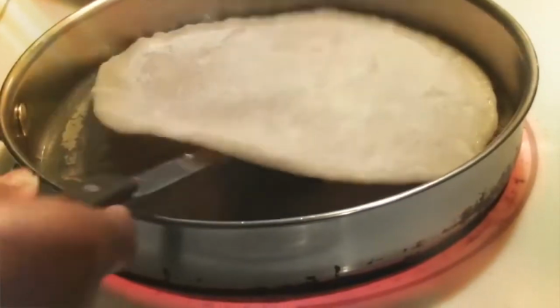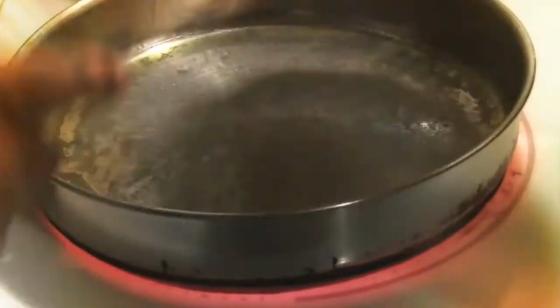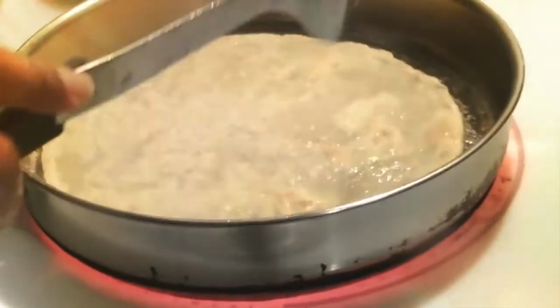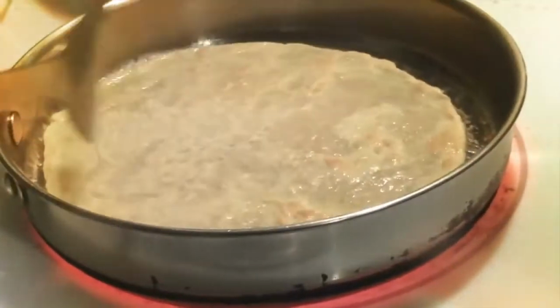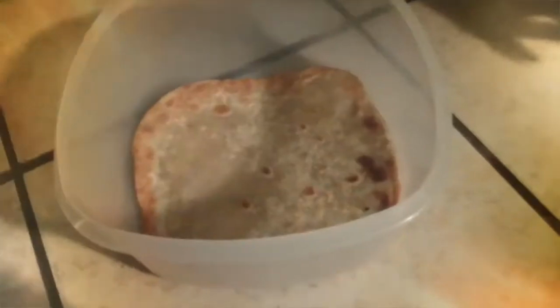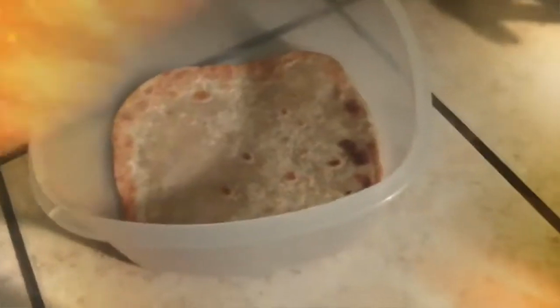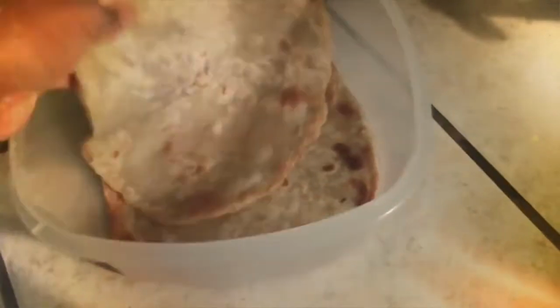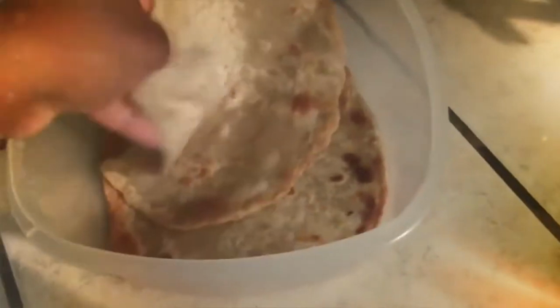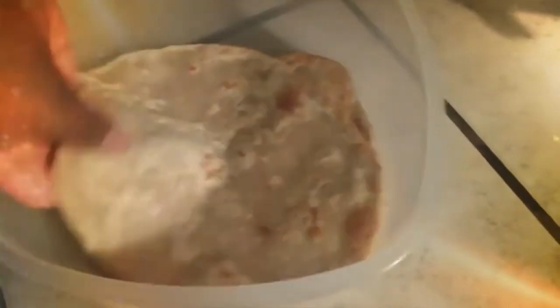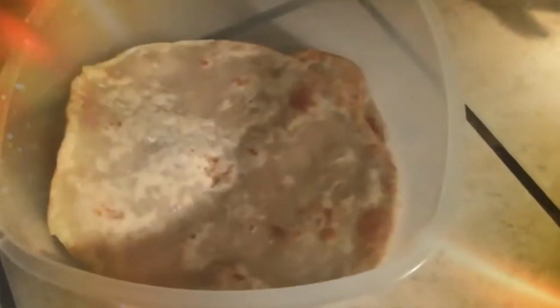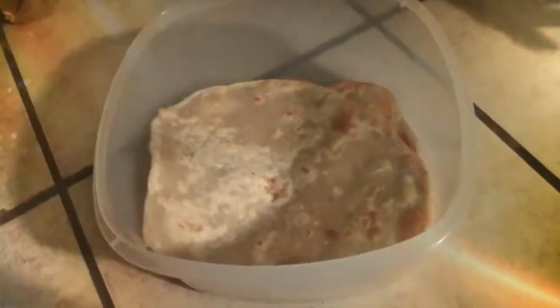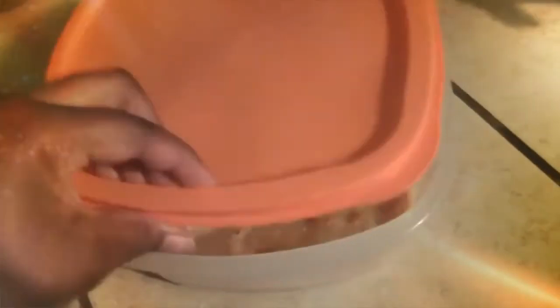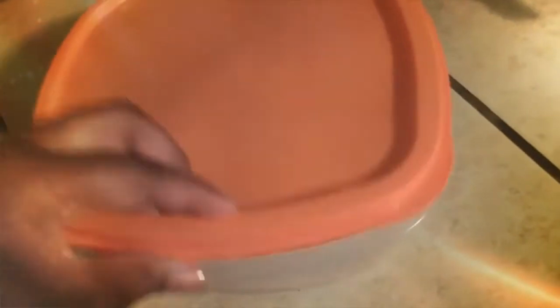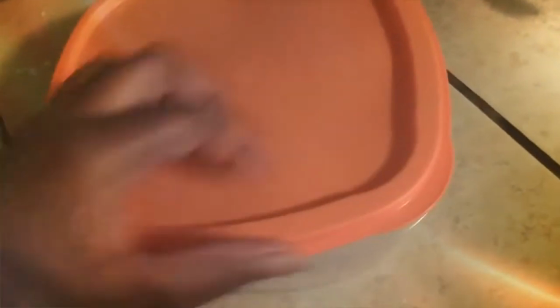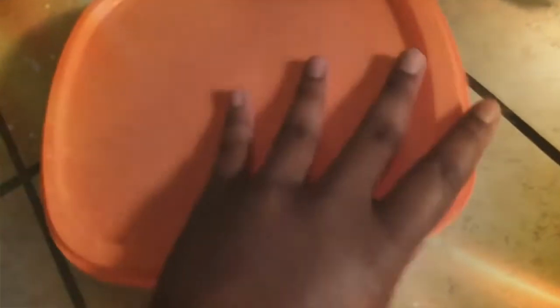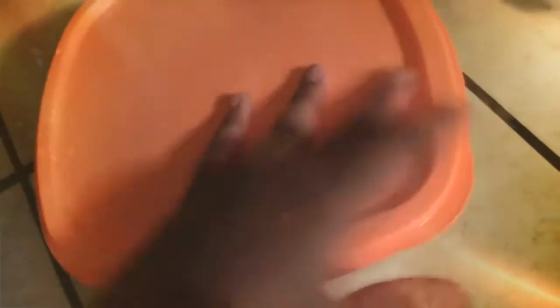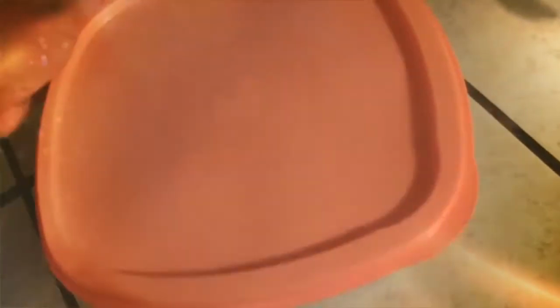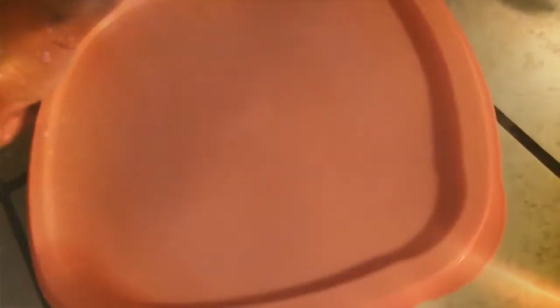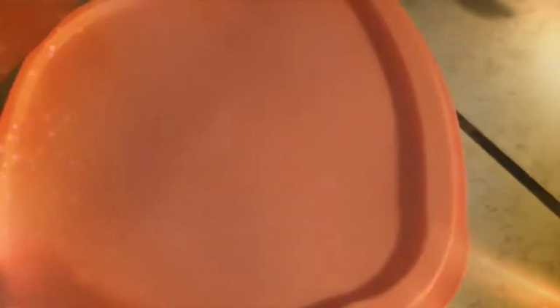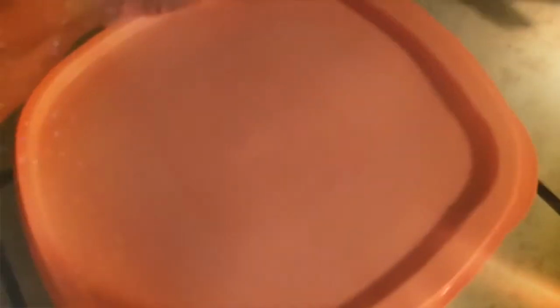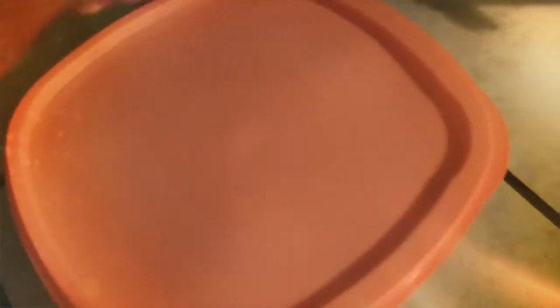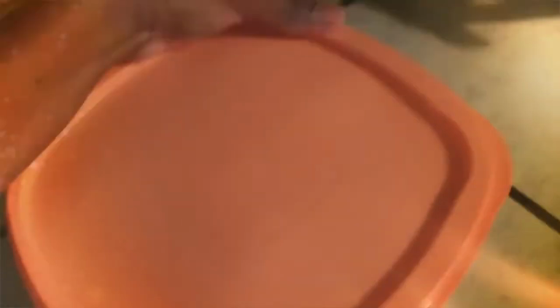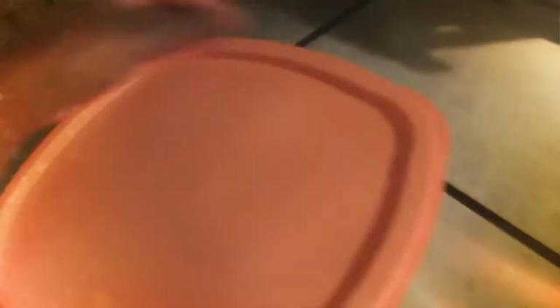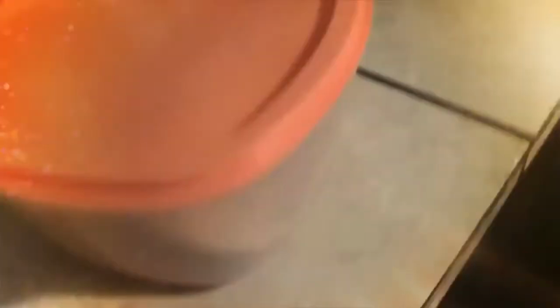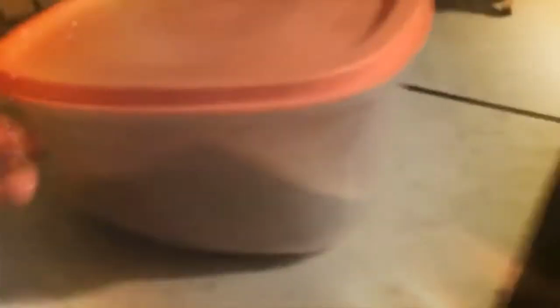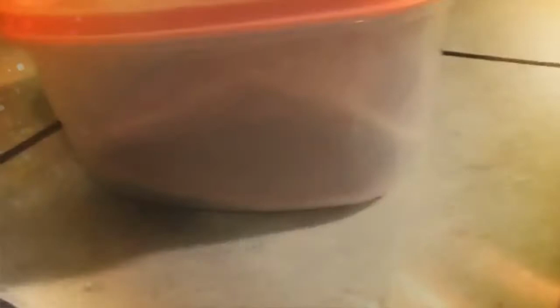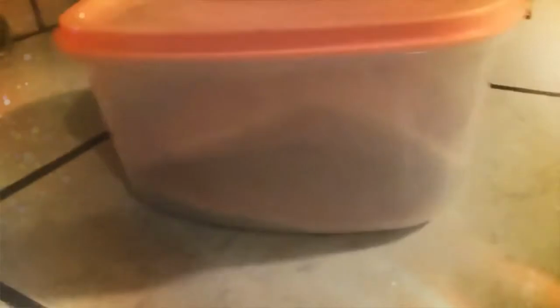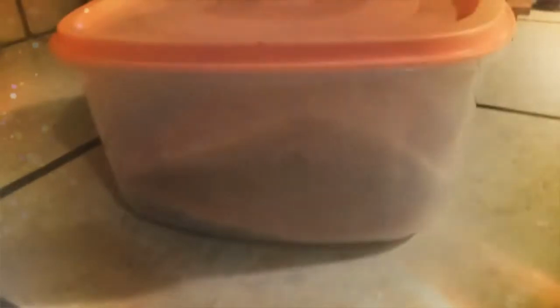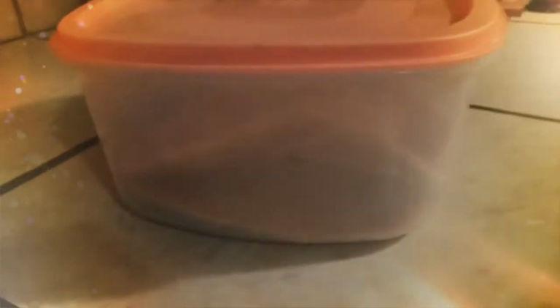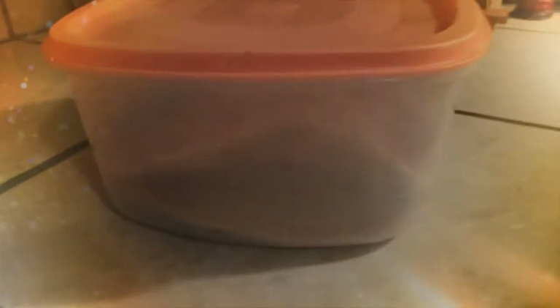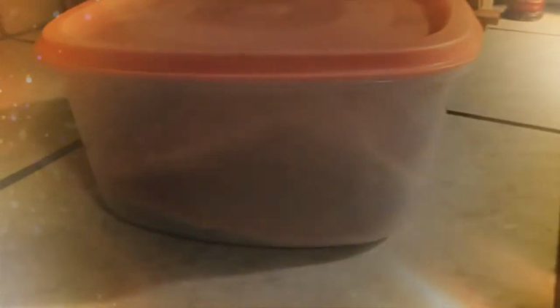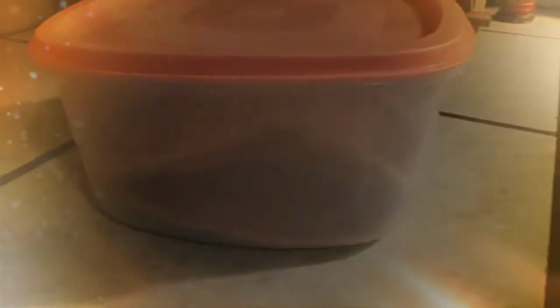Once the bread is done, you can store it in a sealed container. Thanks for watching.